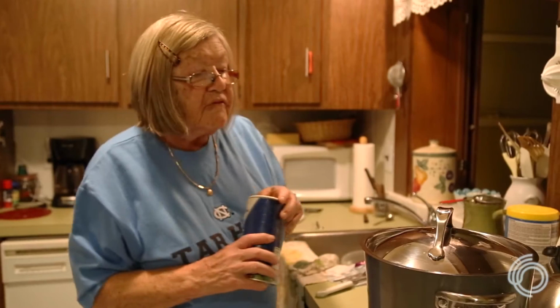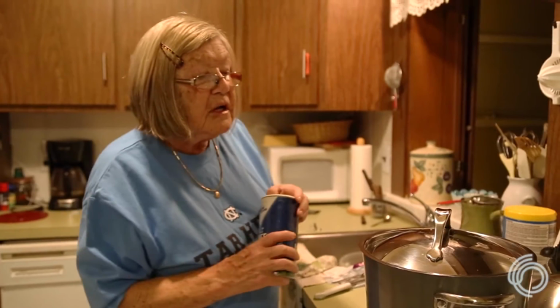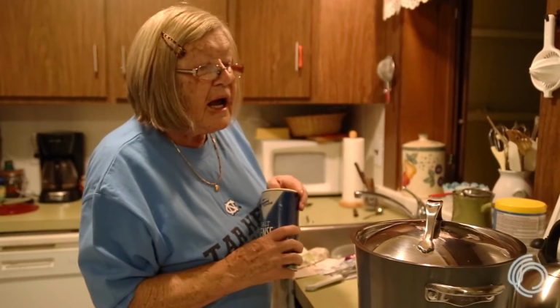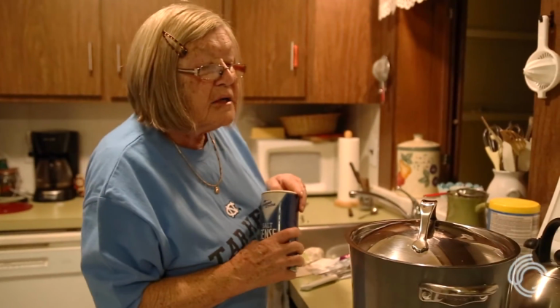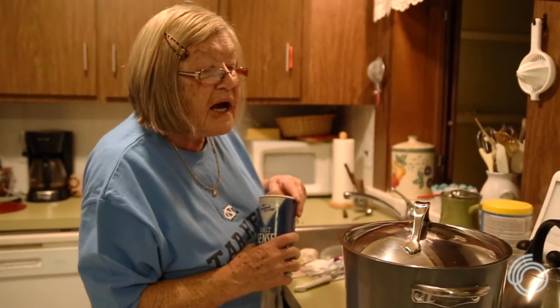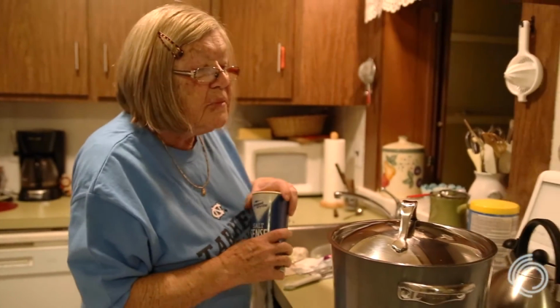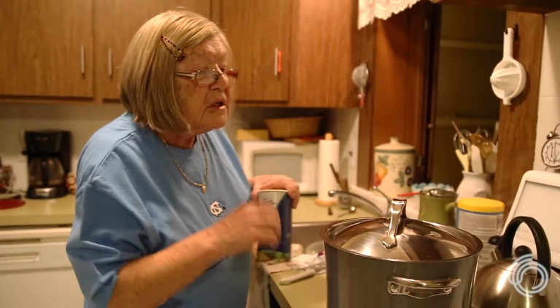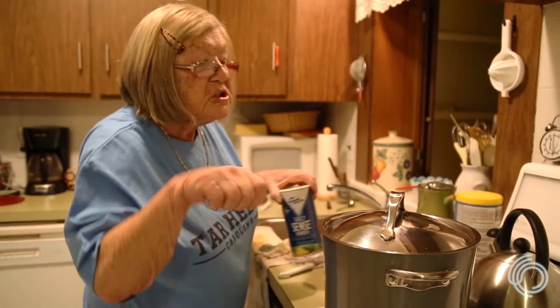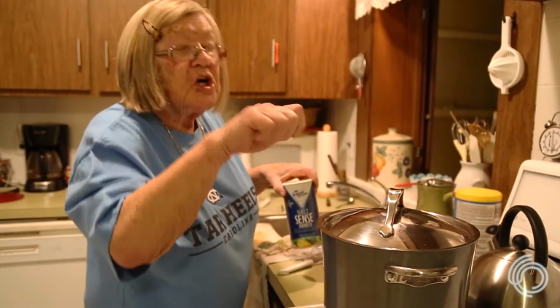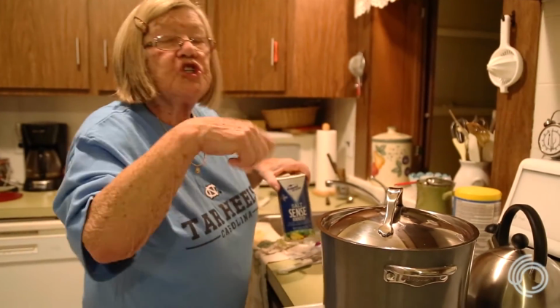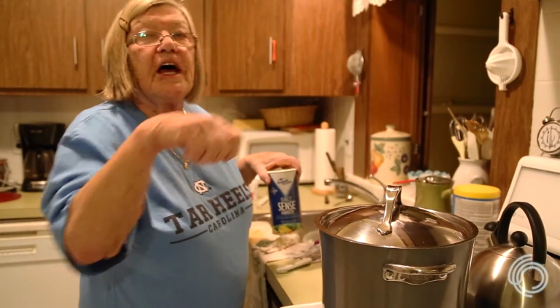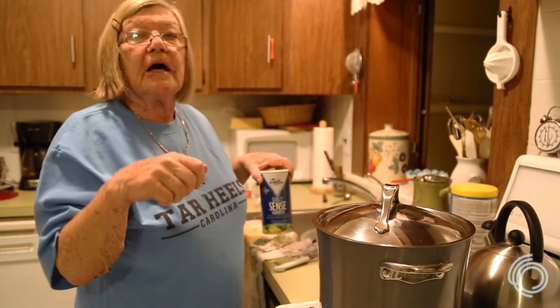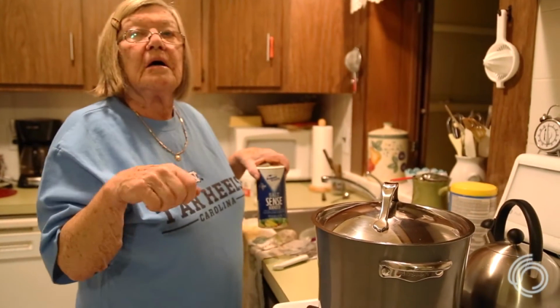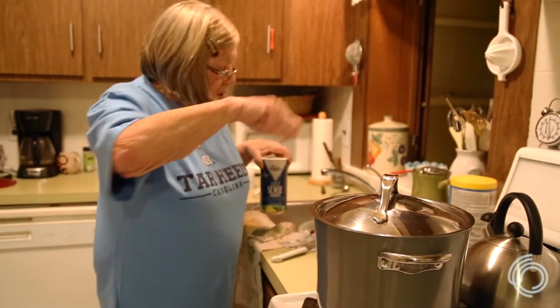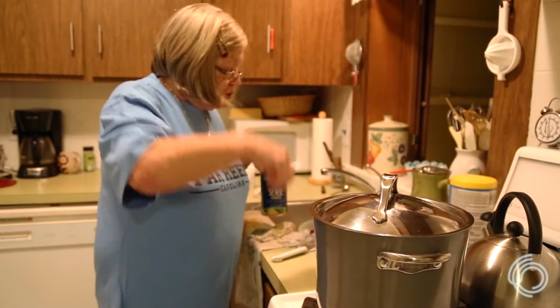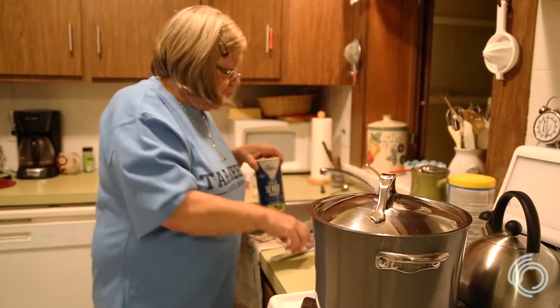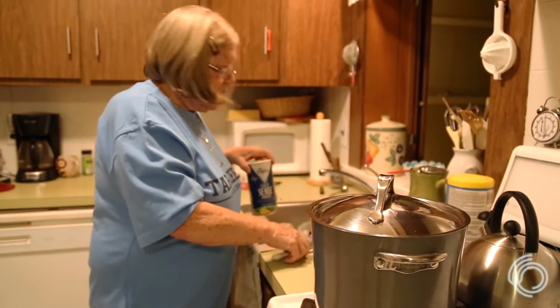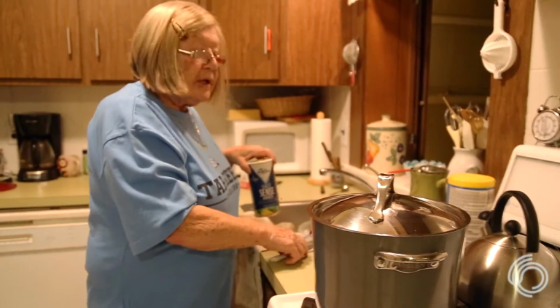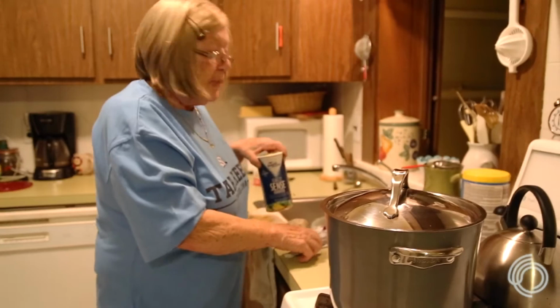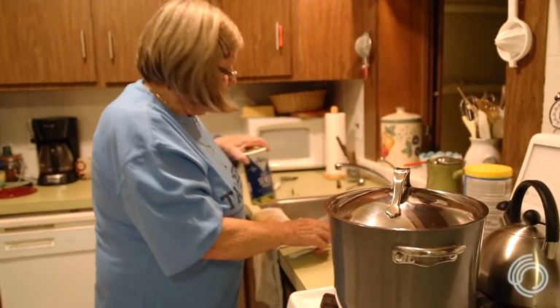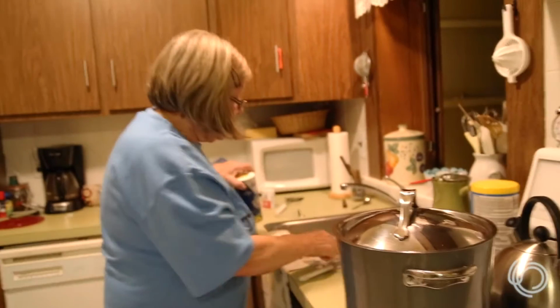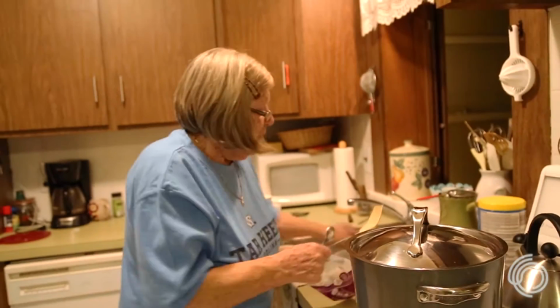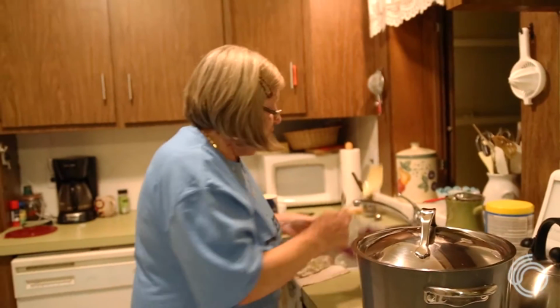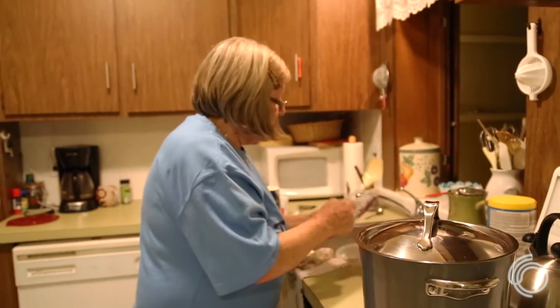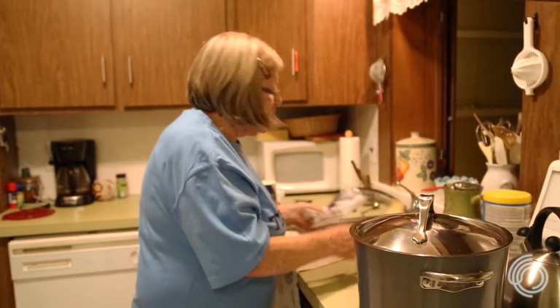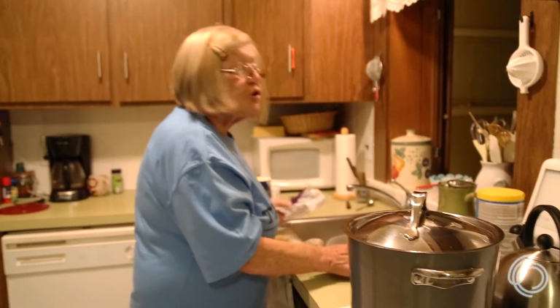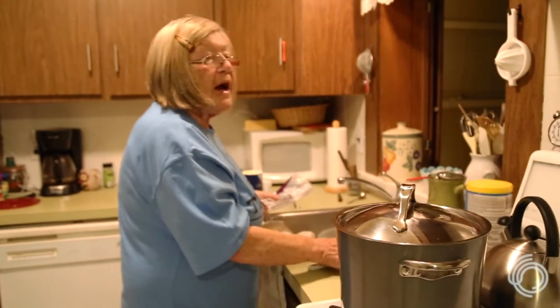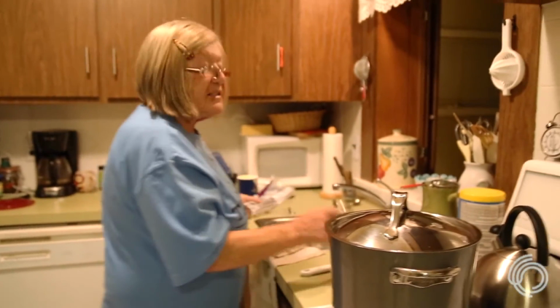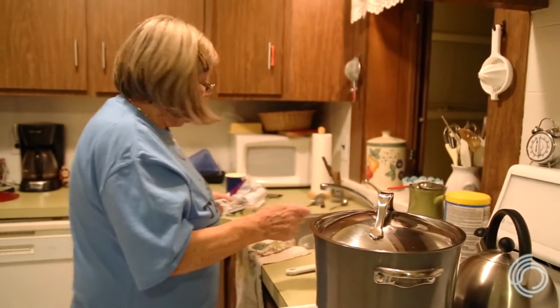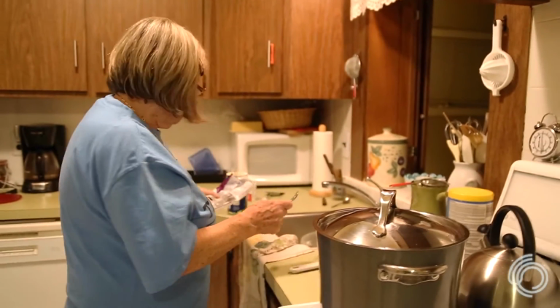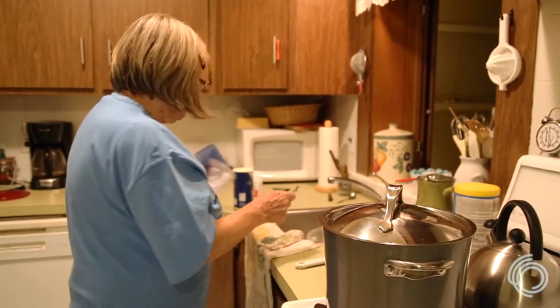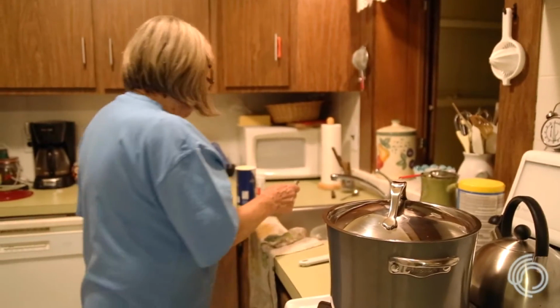Every 10 minutes or so, check it. Stir it a little bit, and if you need to, add some more water.